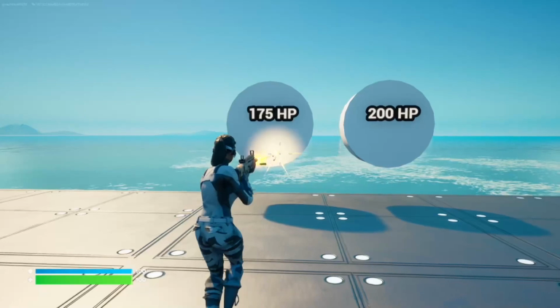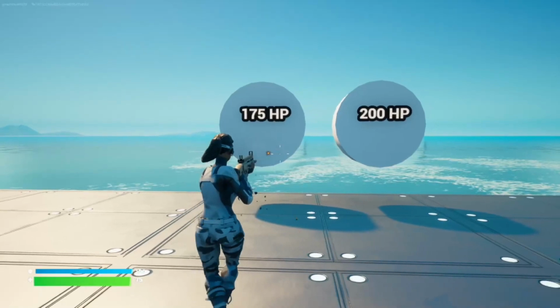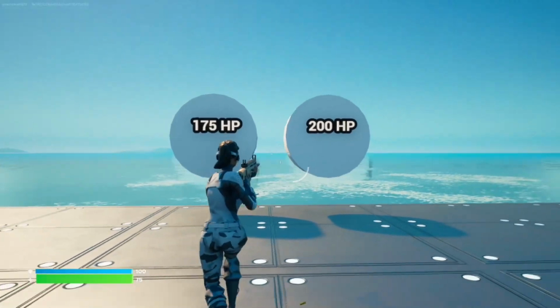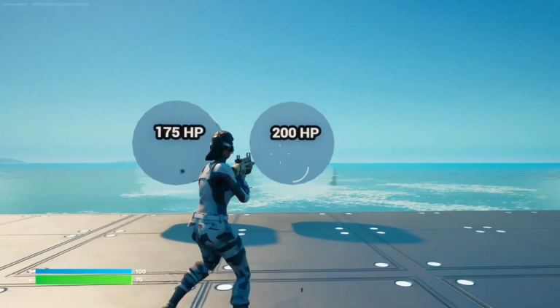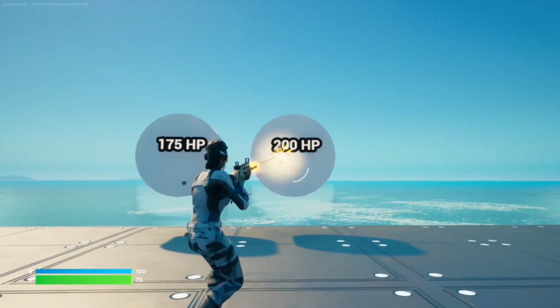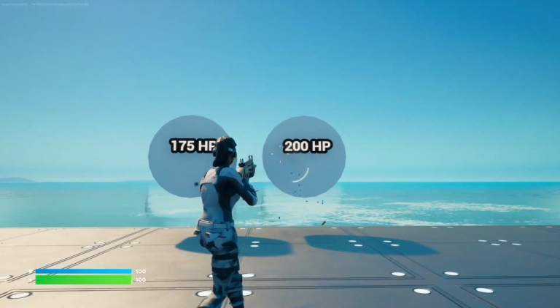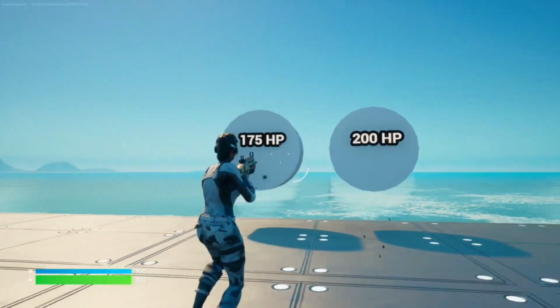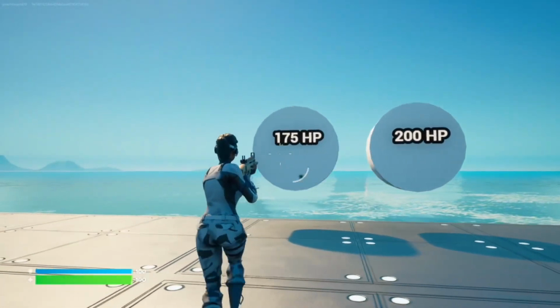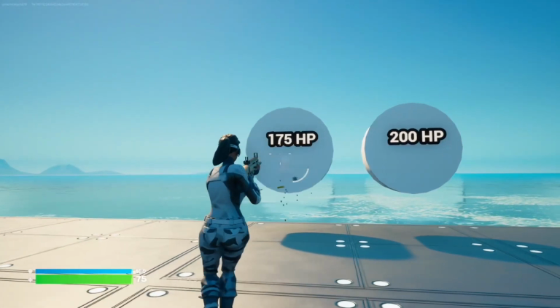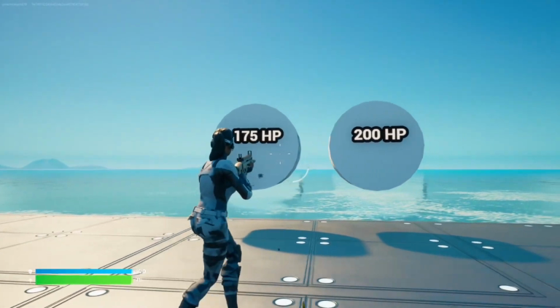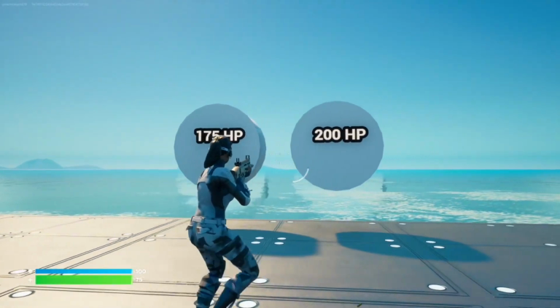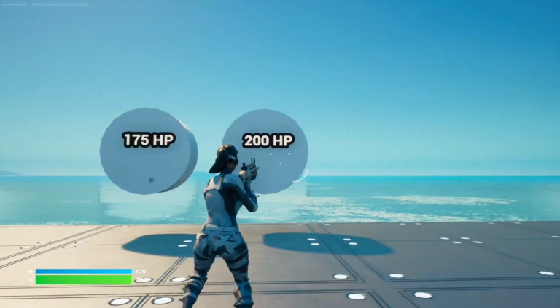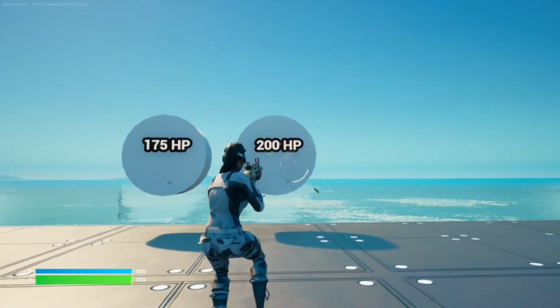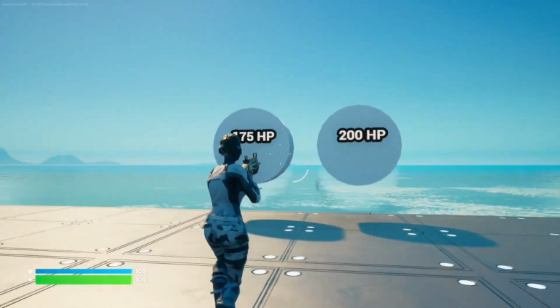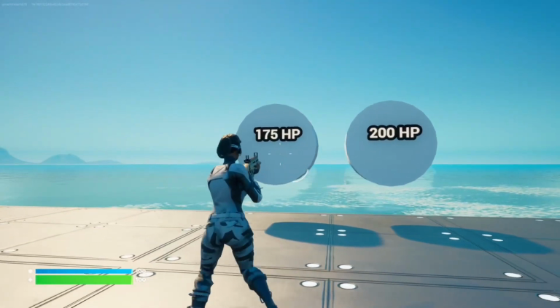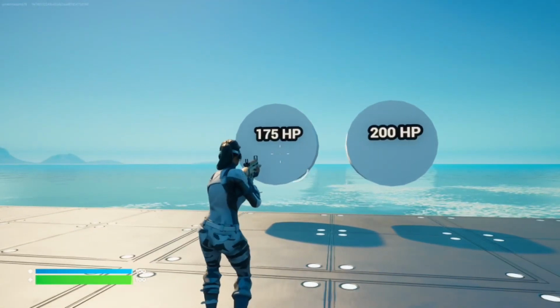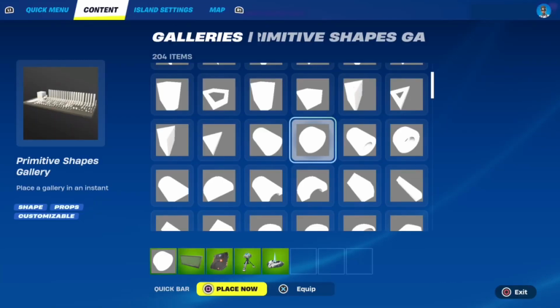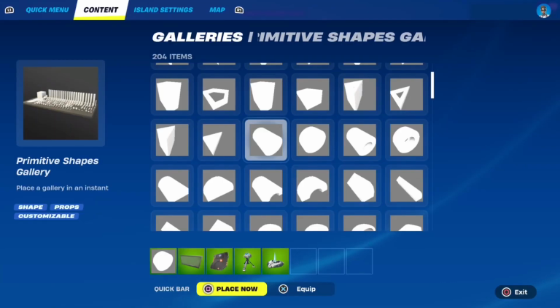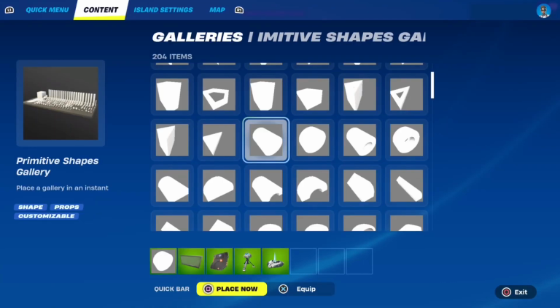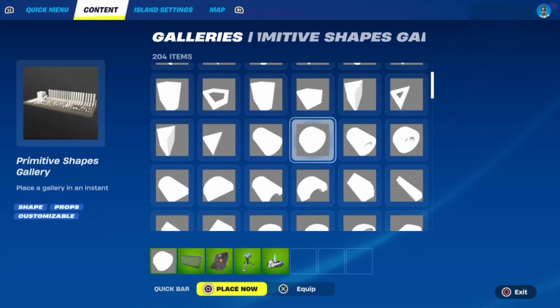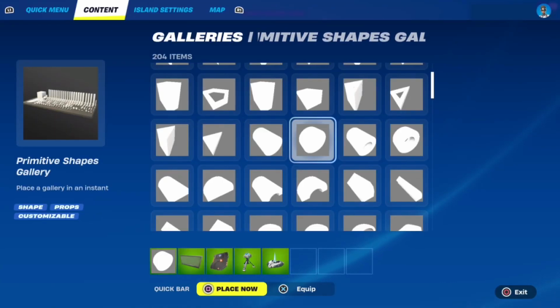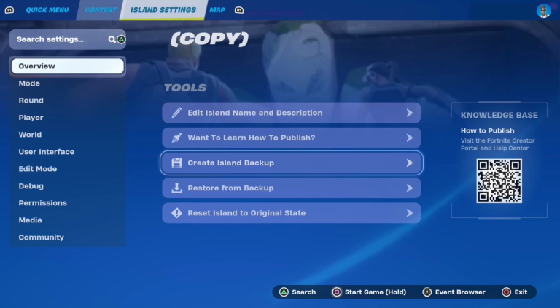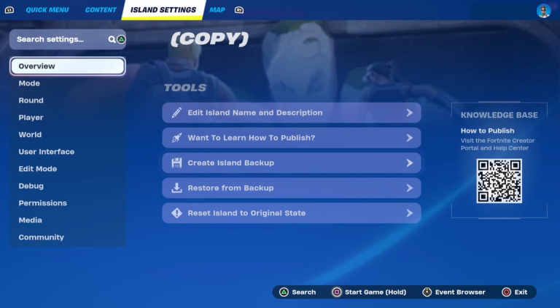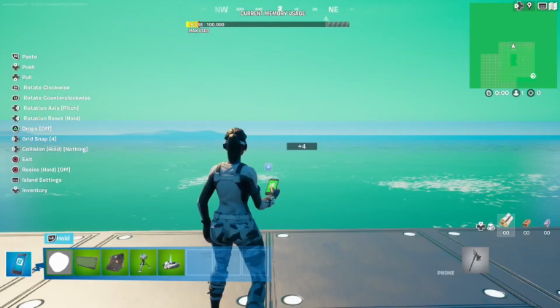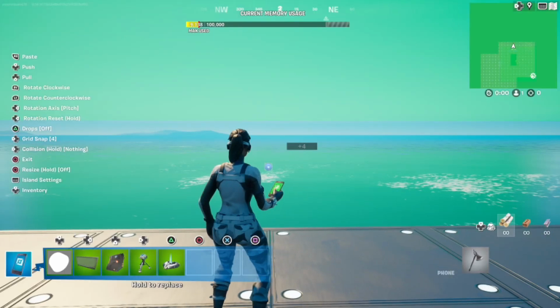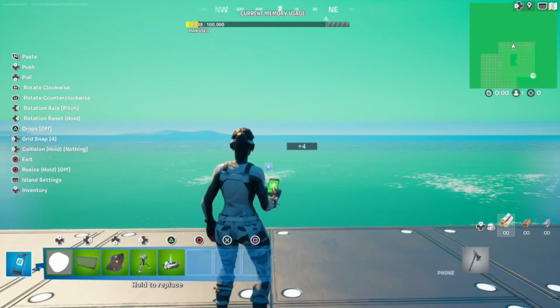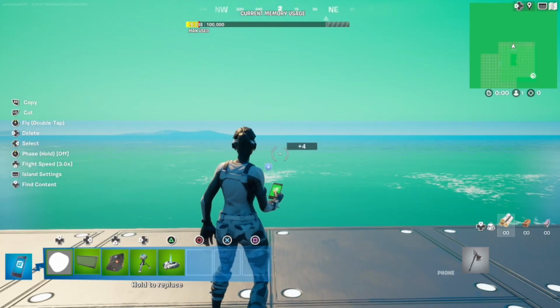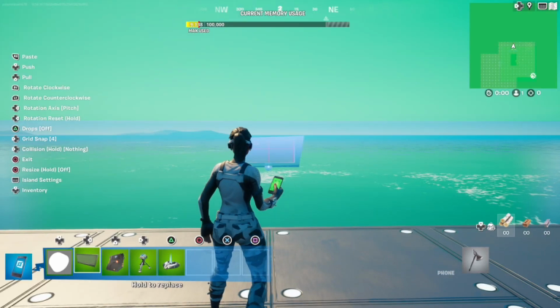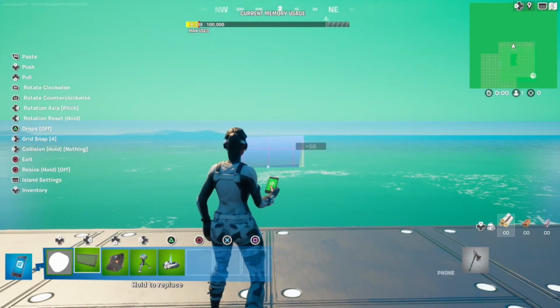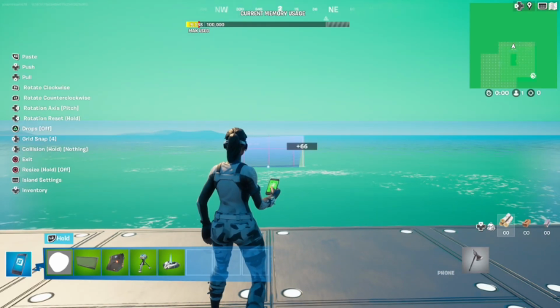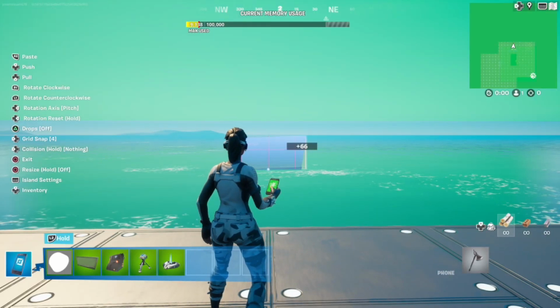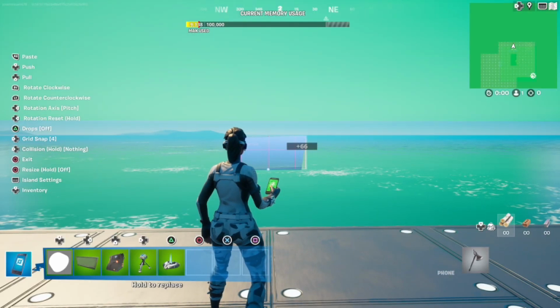How to make a shootable HP button for your 1v1 map in Fortnite Creative. First, grab this circle from the Primitive Shapes Gallery as well as a billboard device.